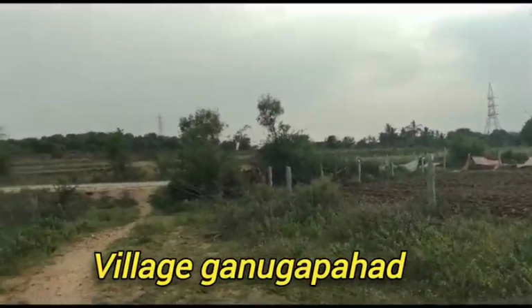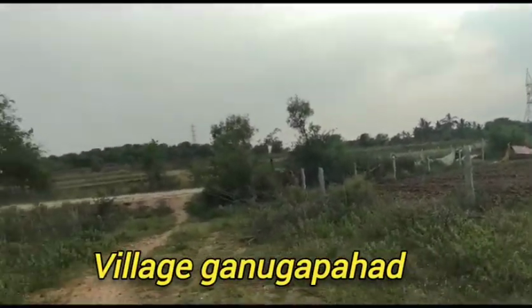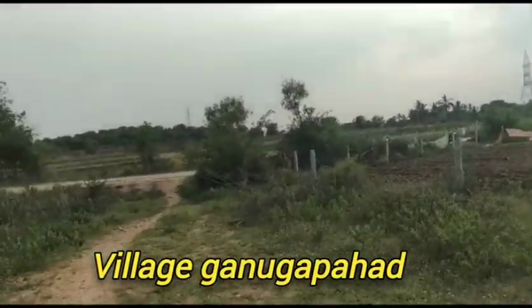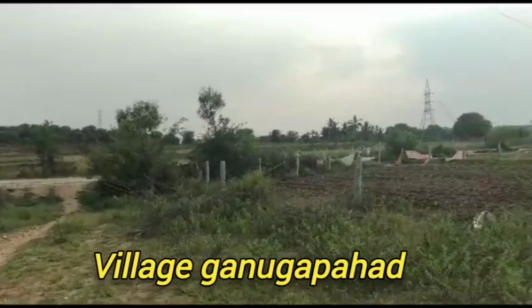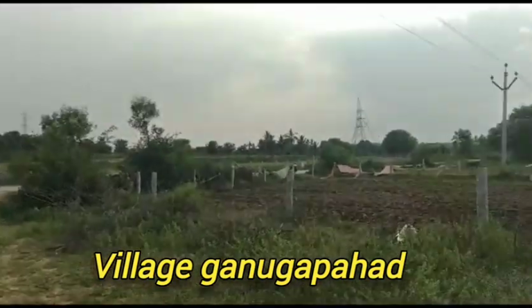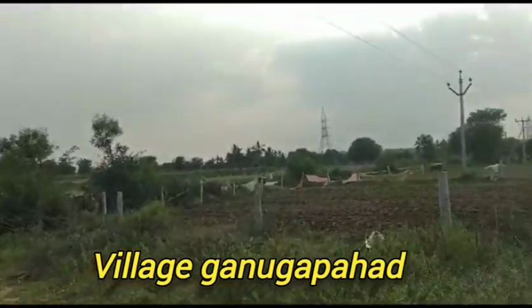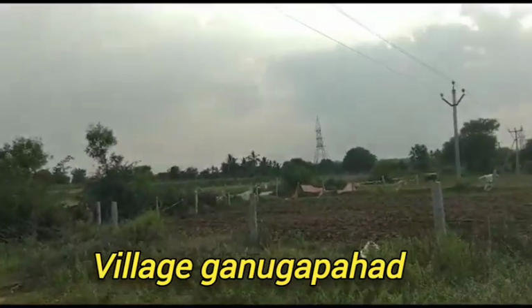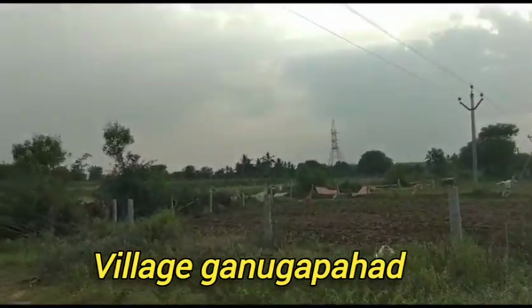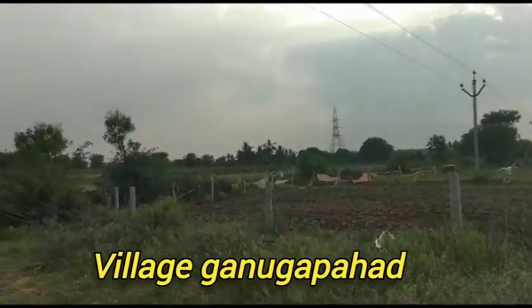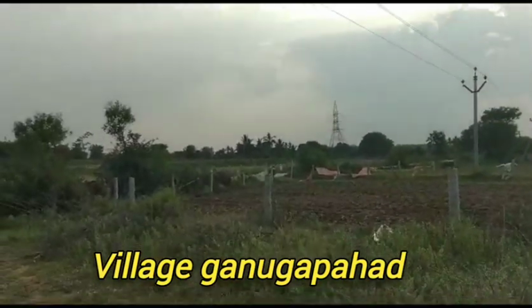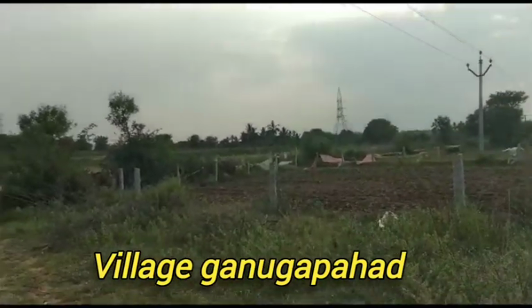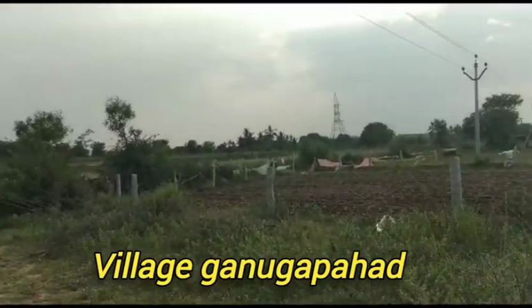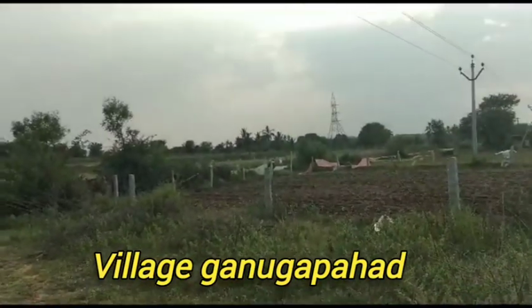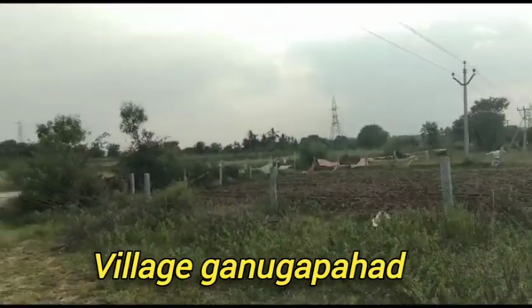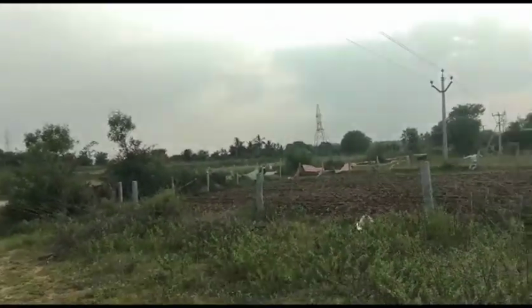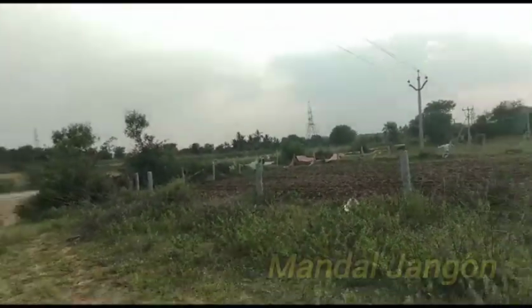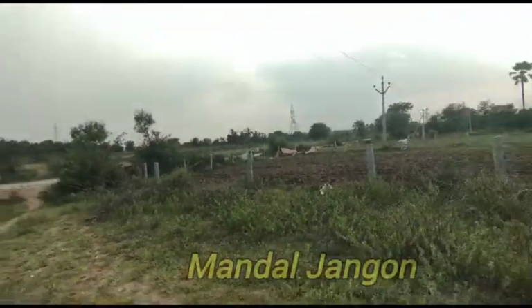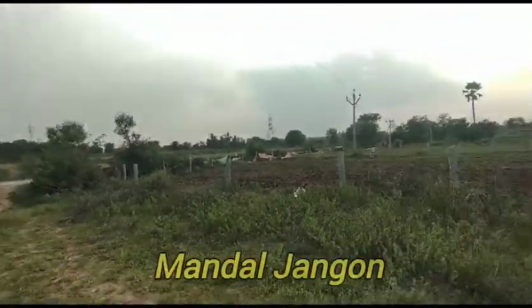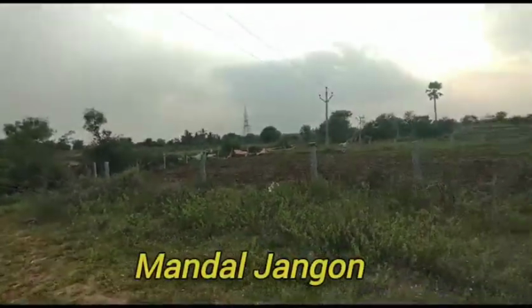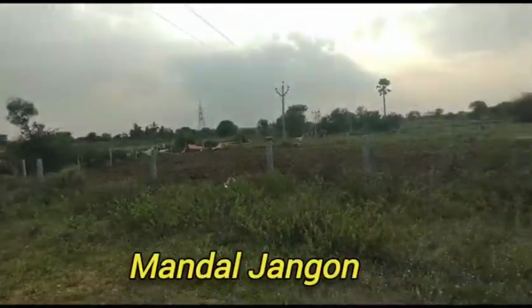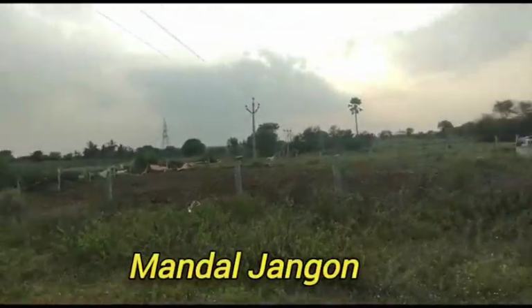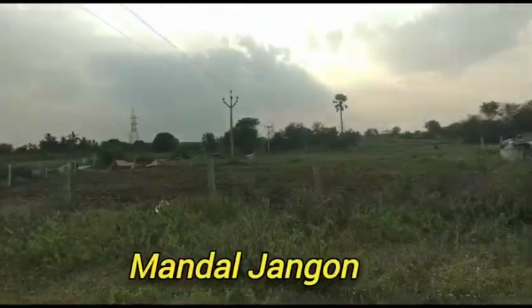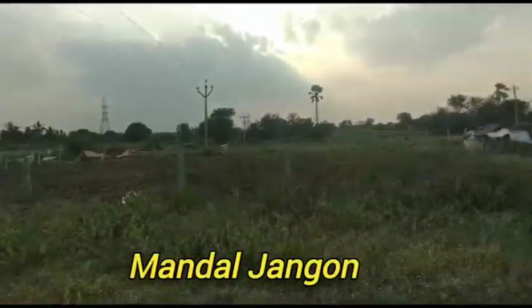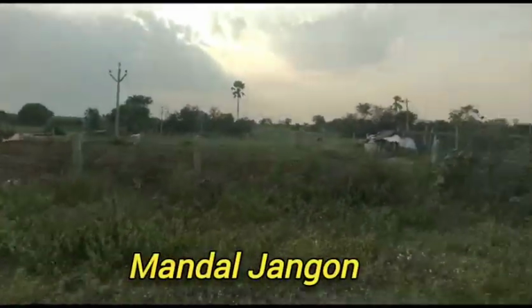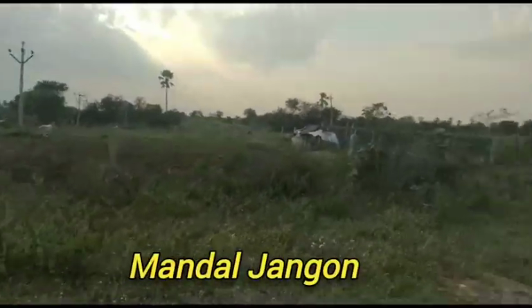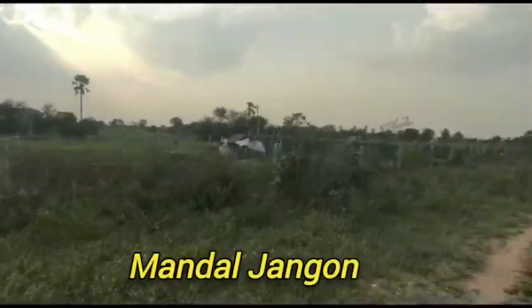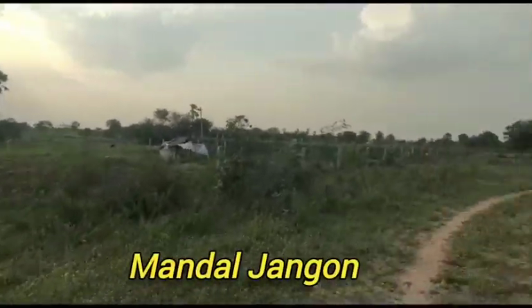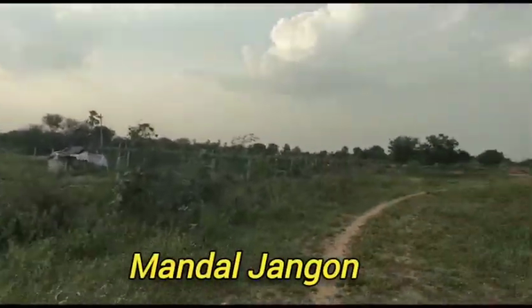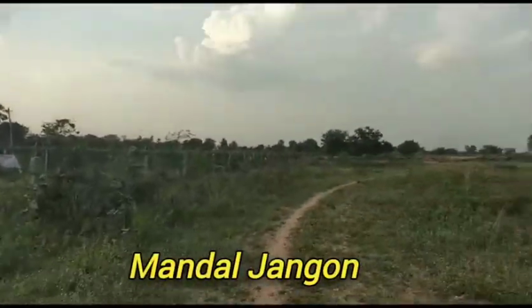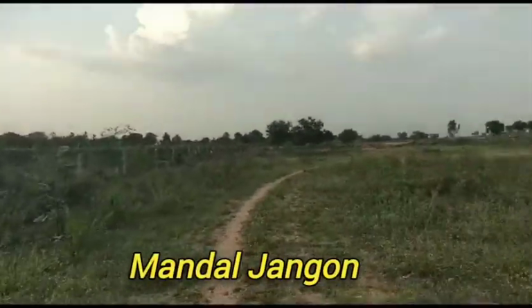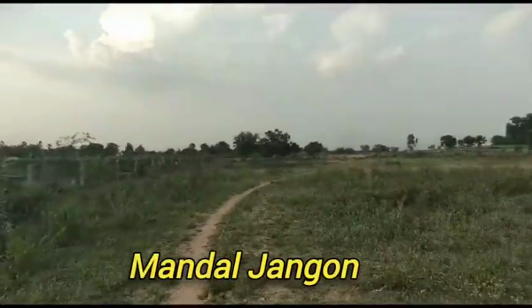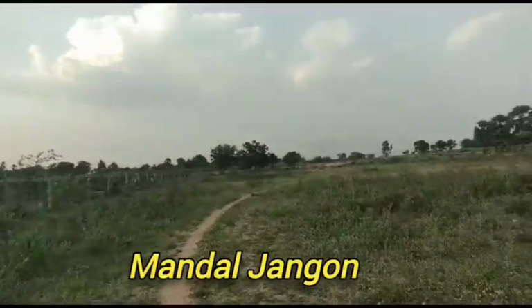If you take the description of this wood, it will be a double road. This is the land.